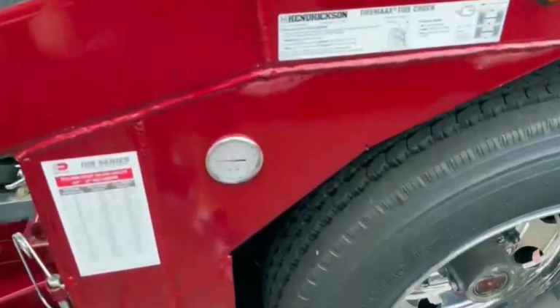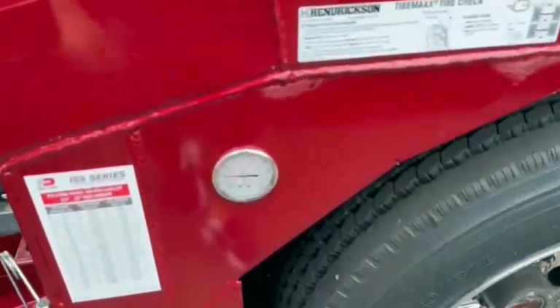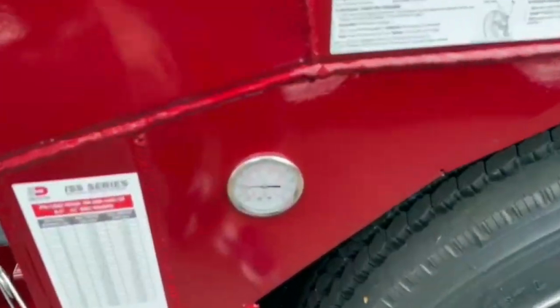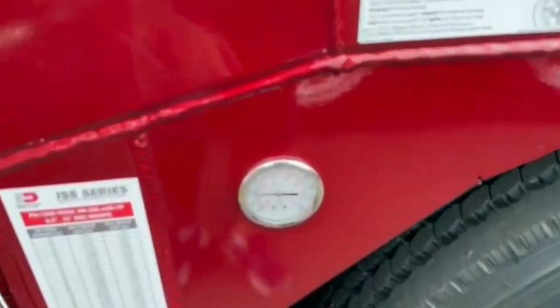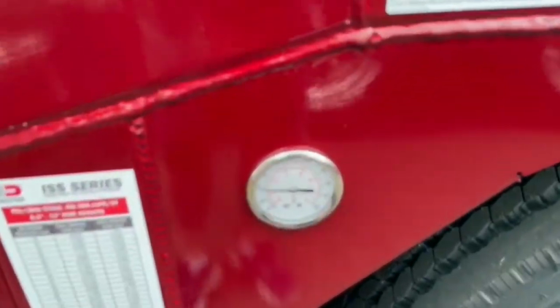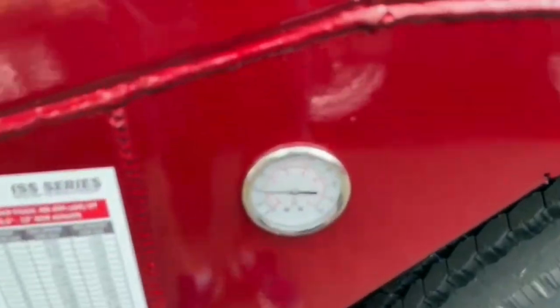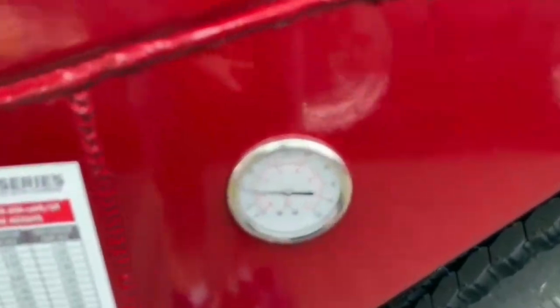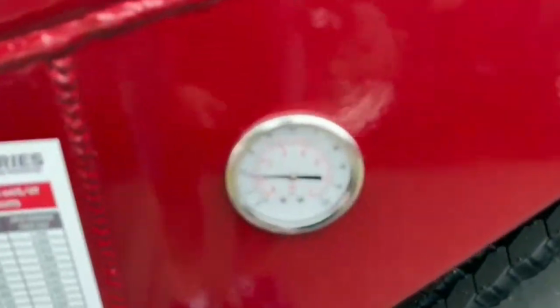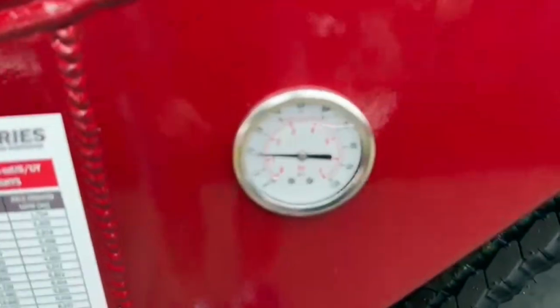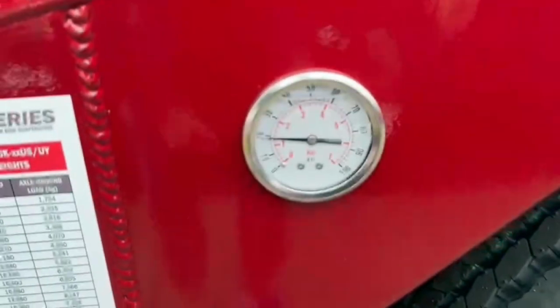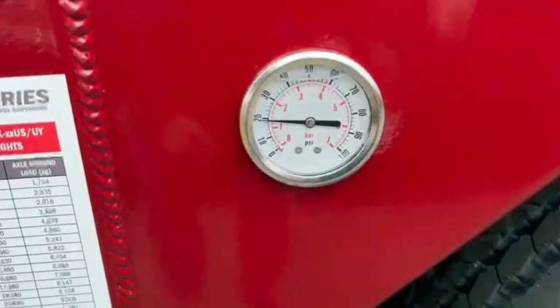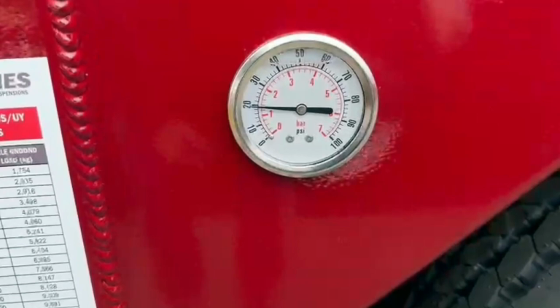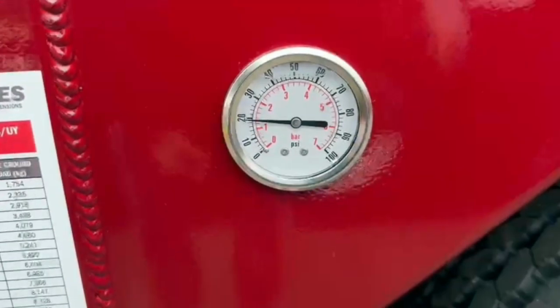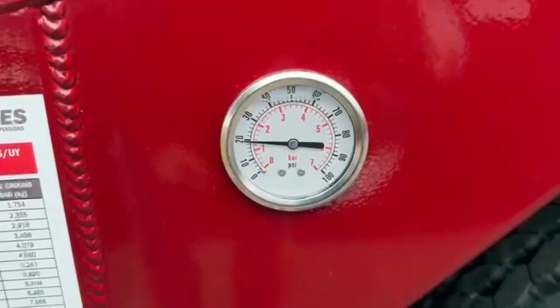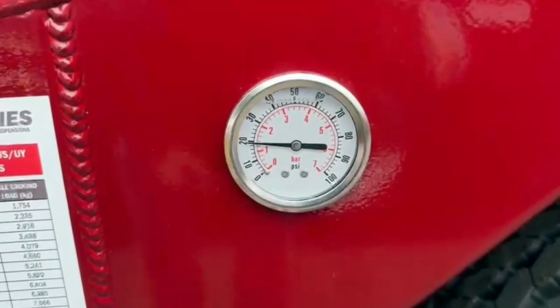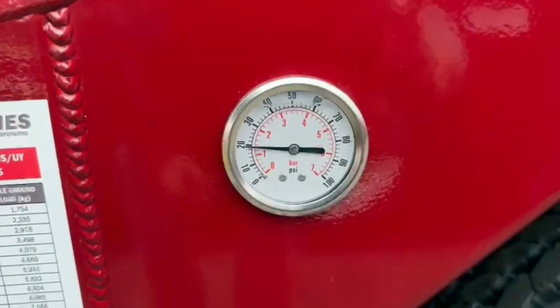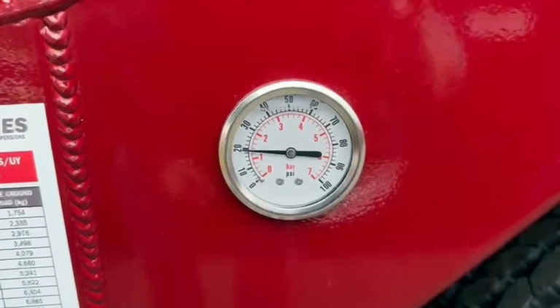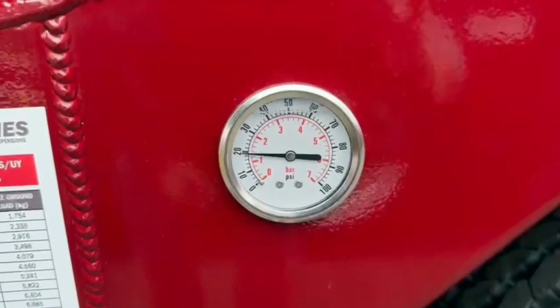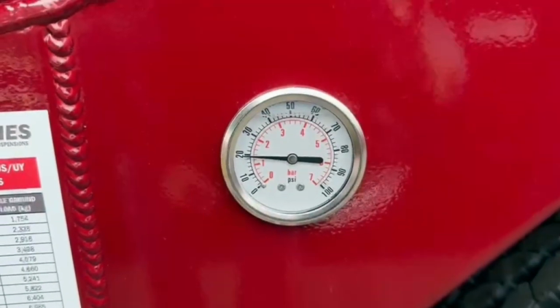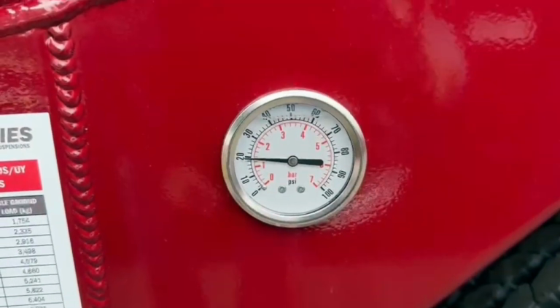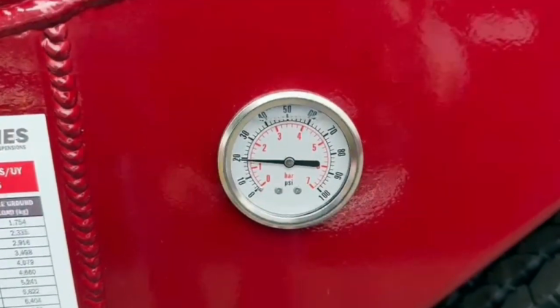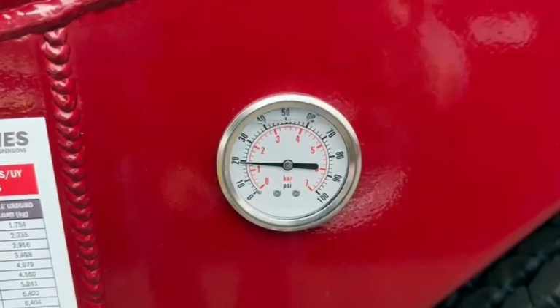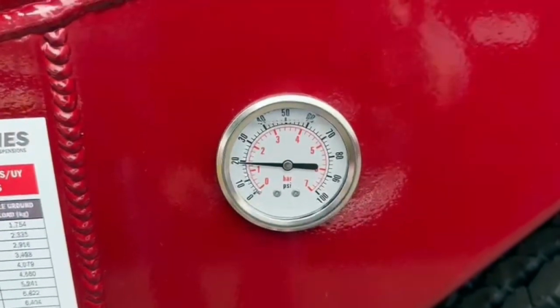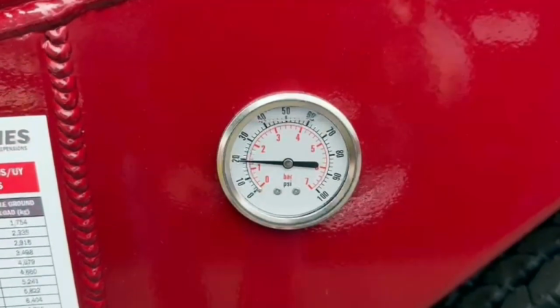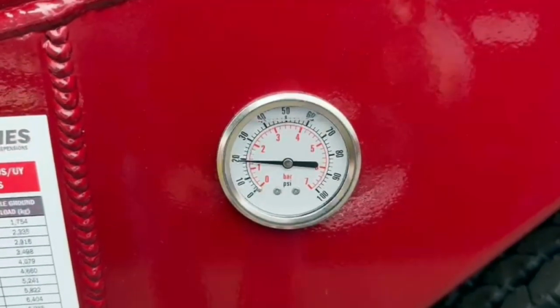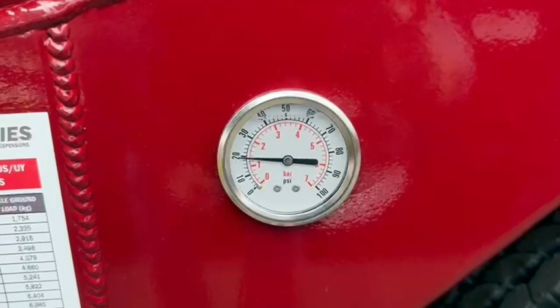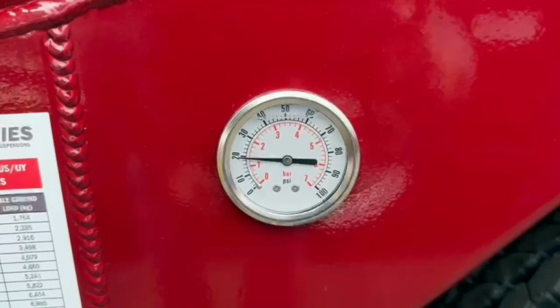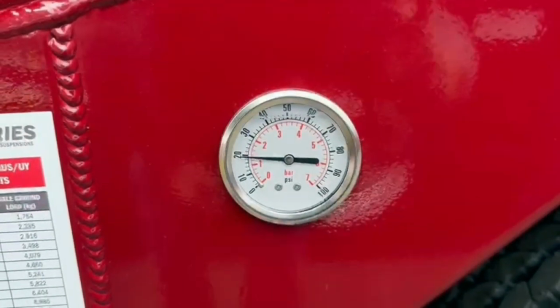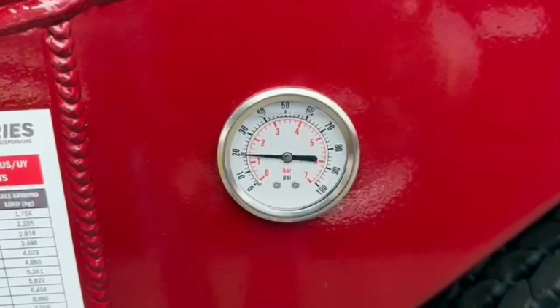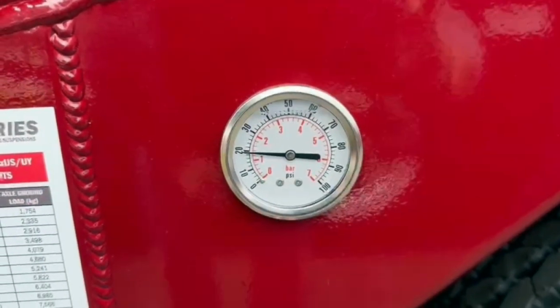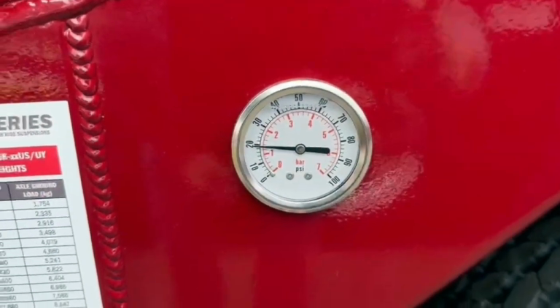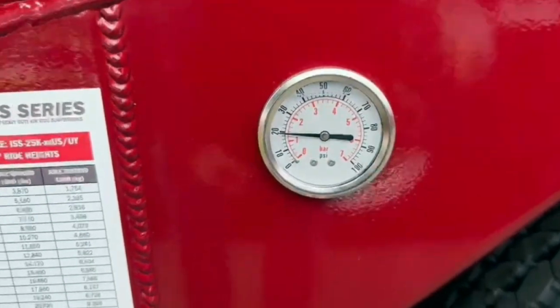I forgot to show you on the head rack — I'll go back: your air gauge and your weight gauge are up there.